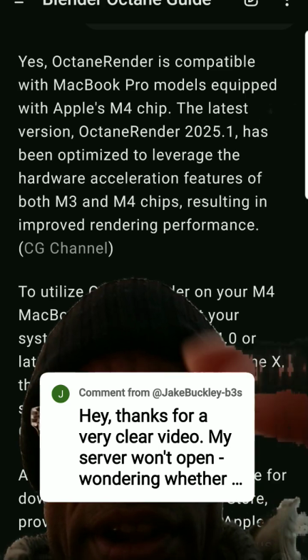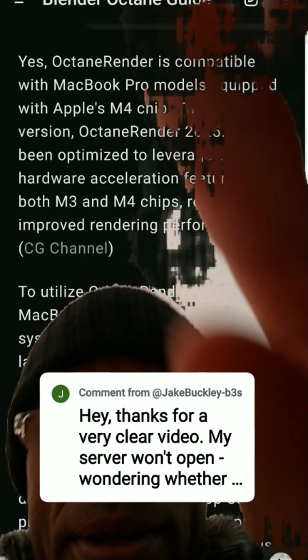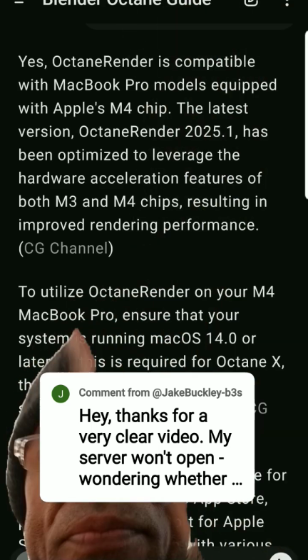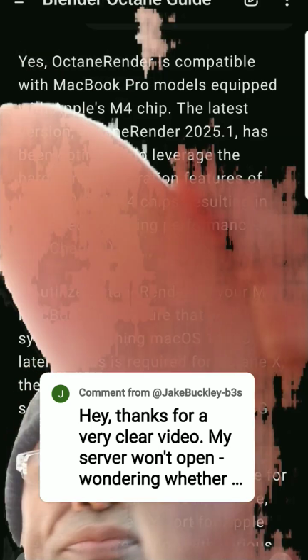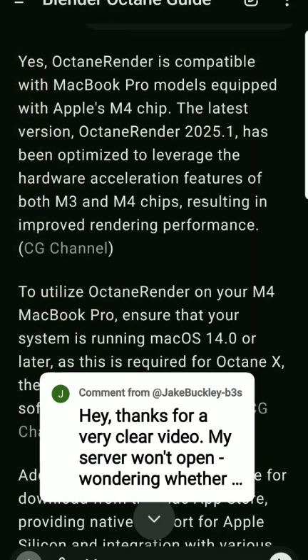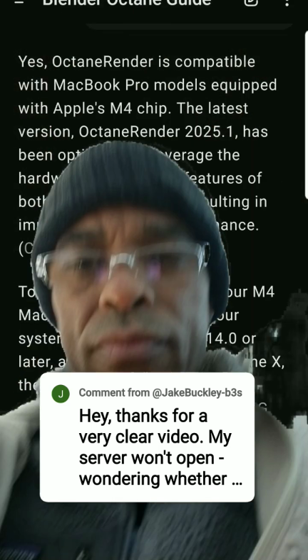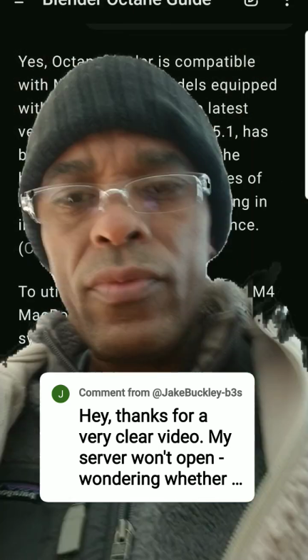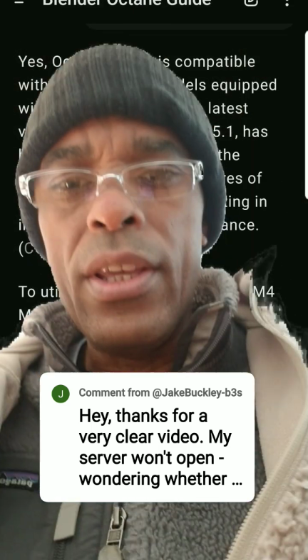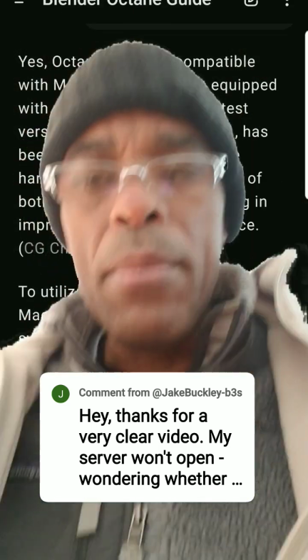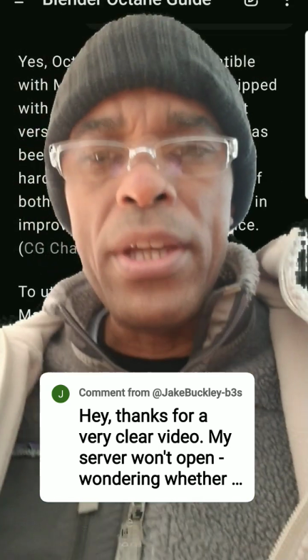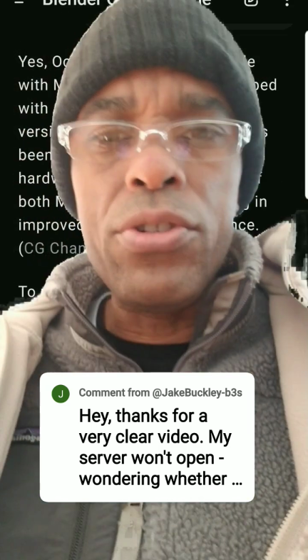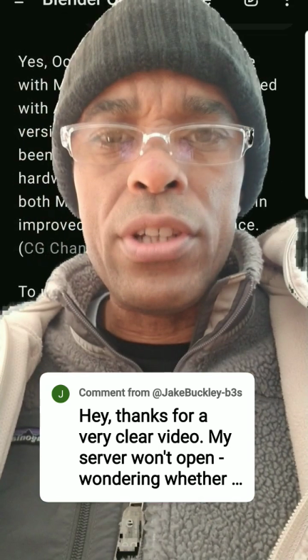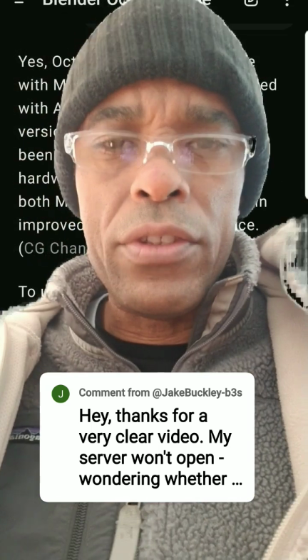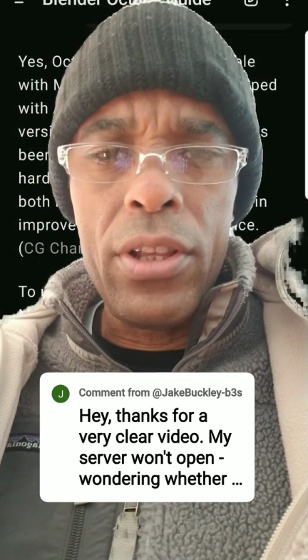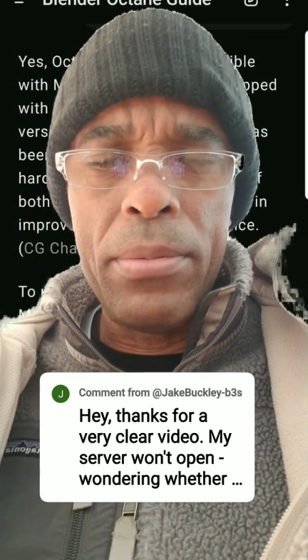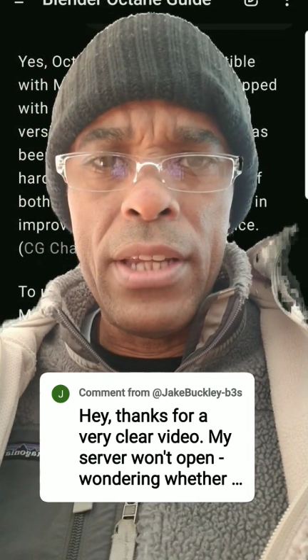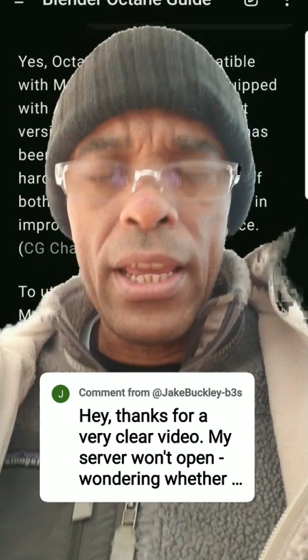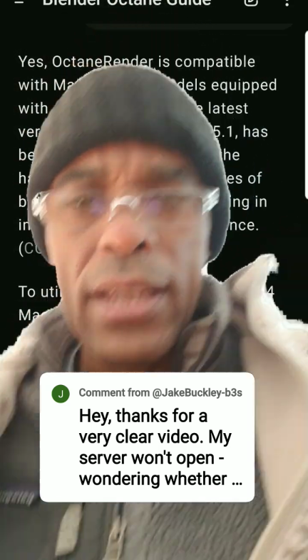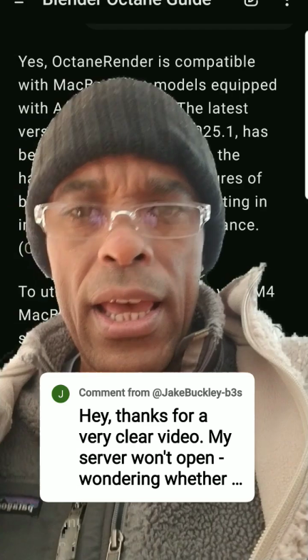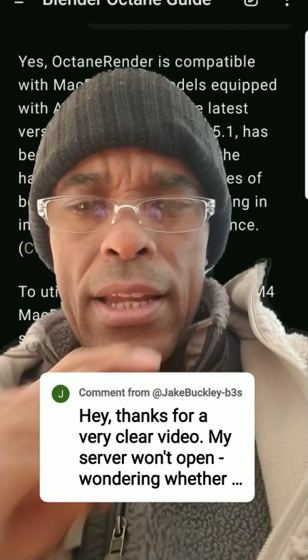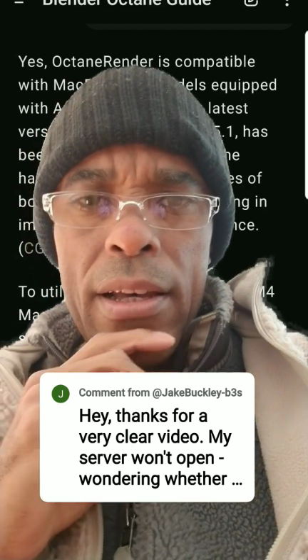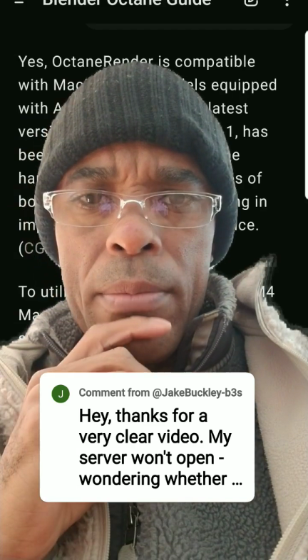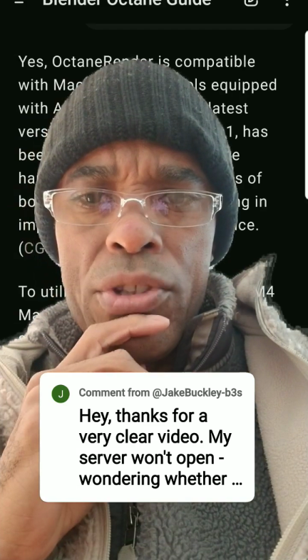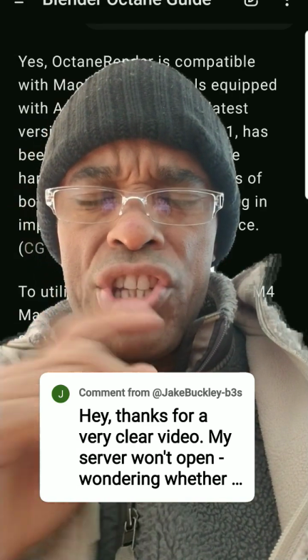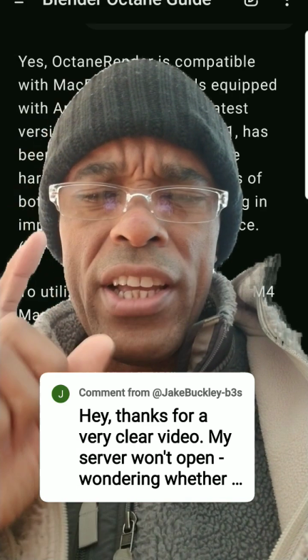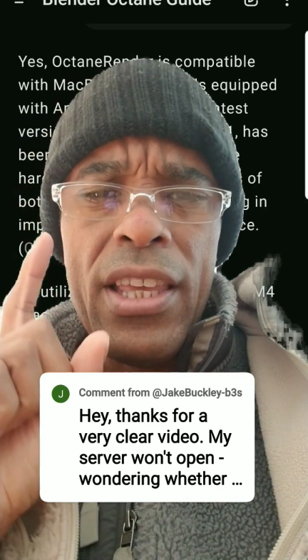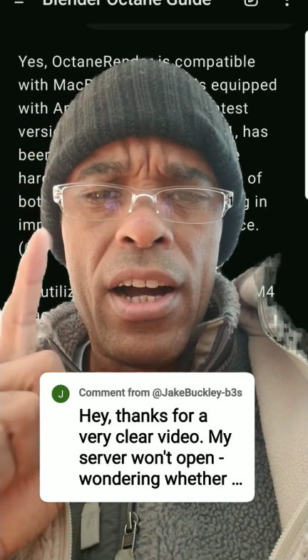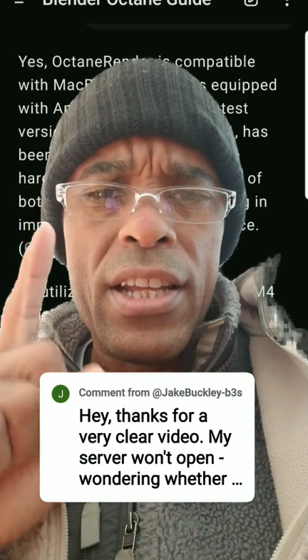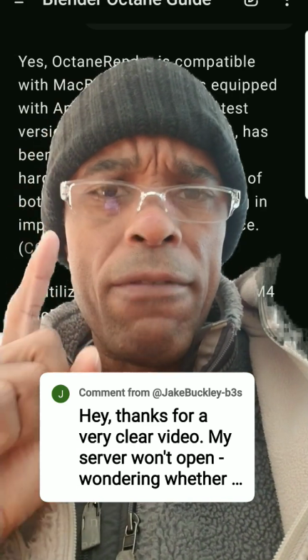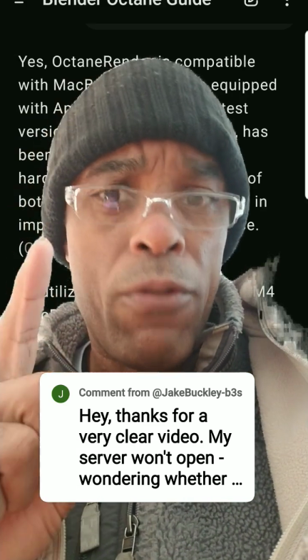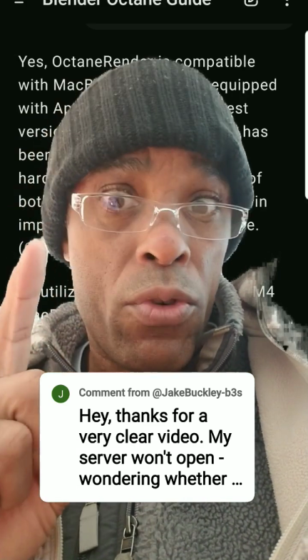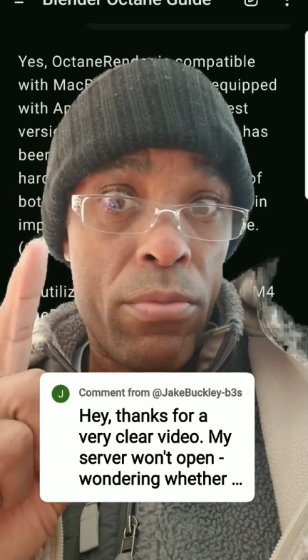Definitely make sure your stuff is all up to date and check the Octane forum.